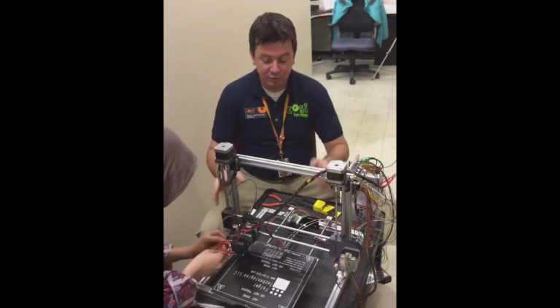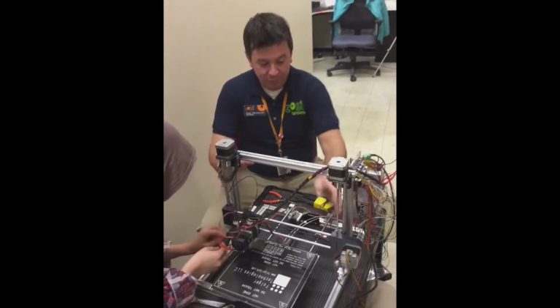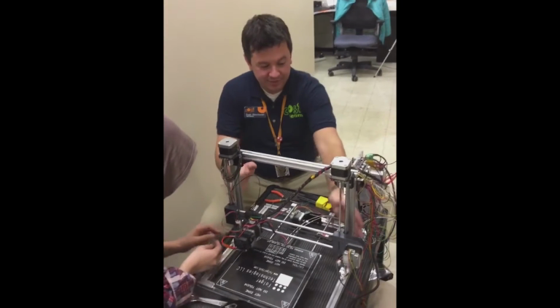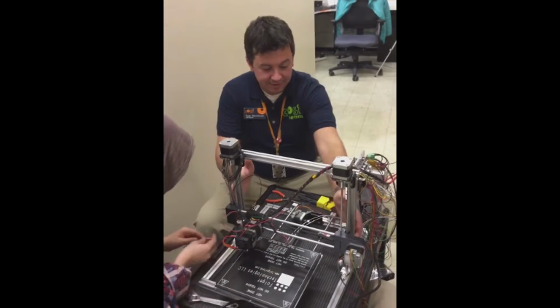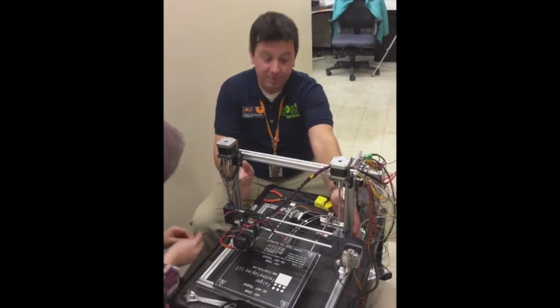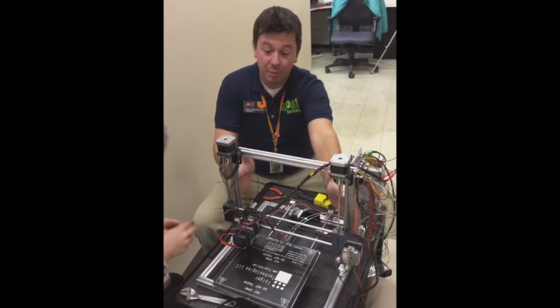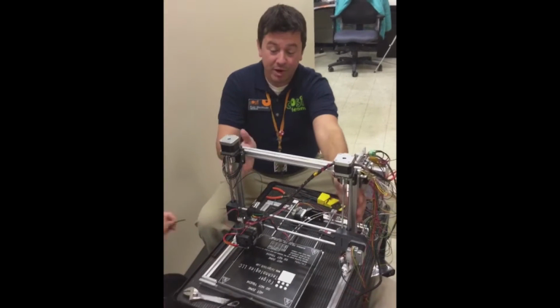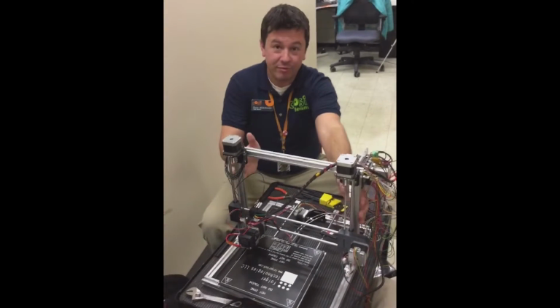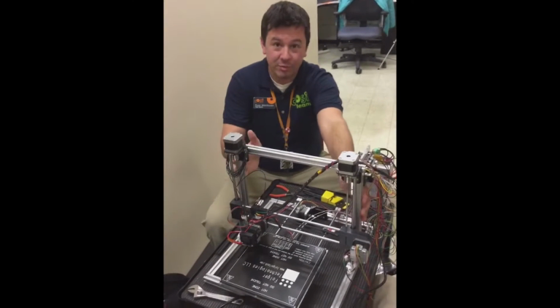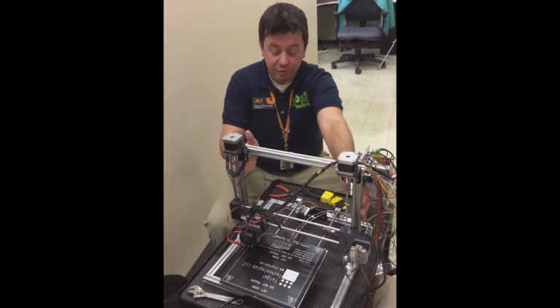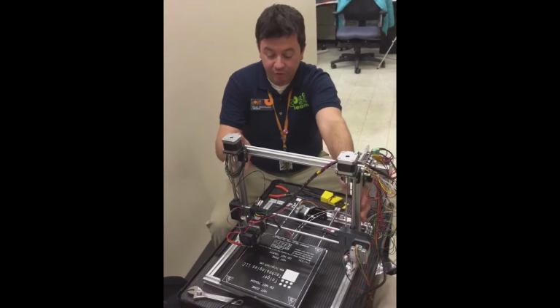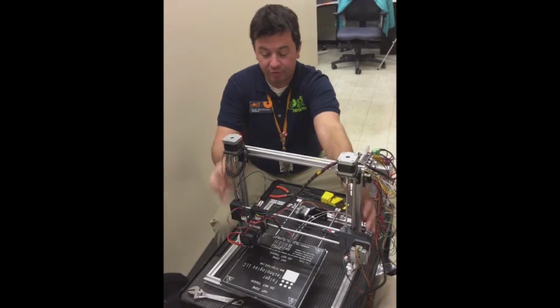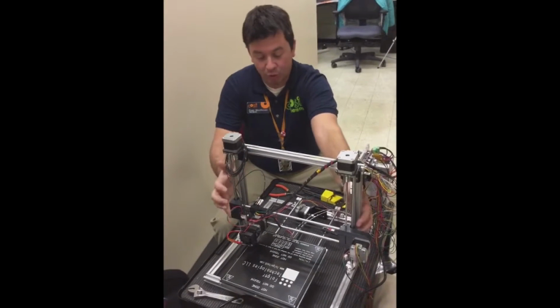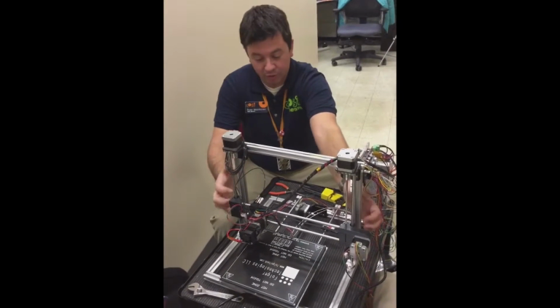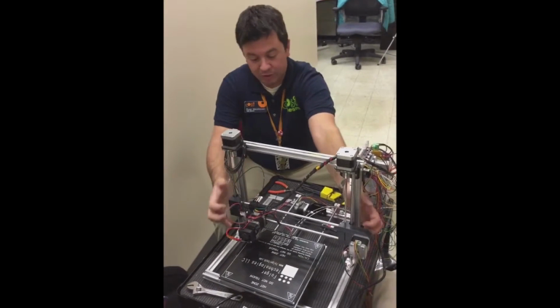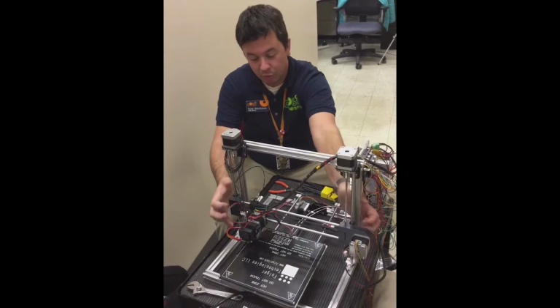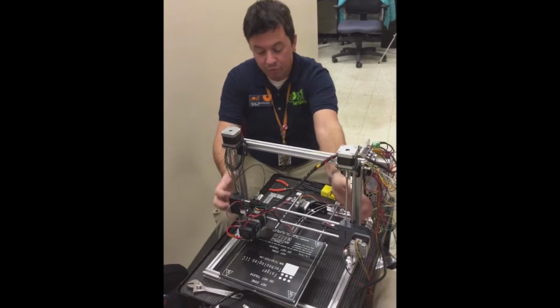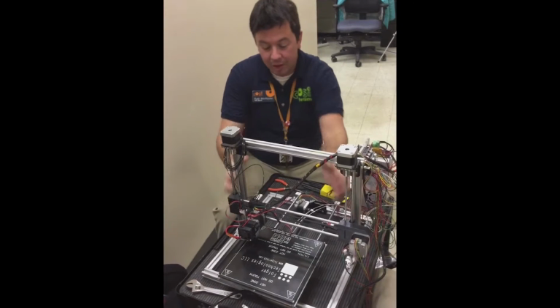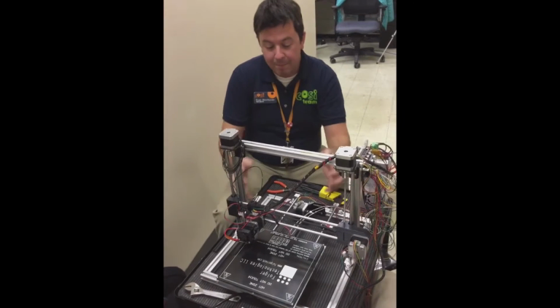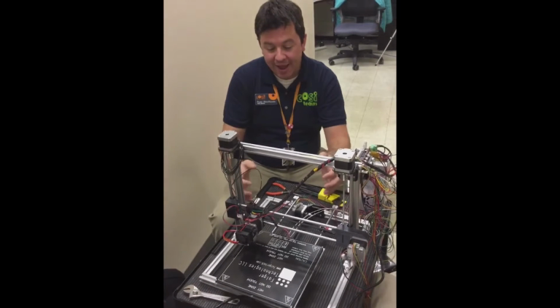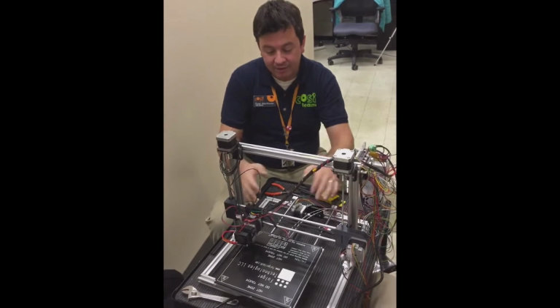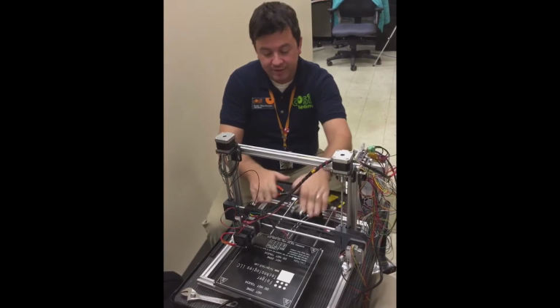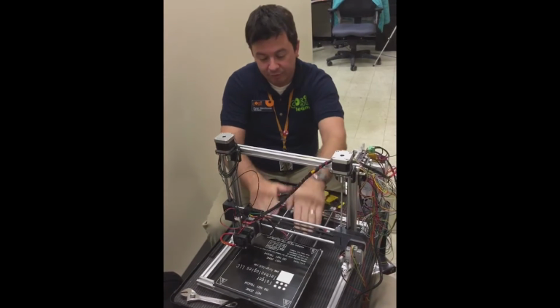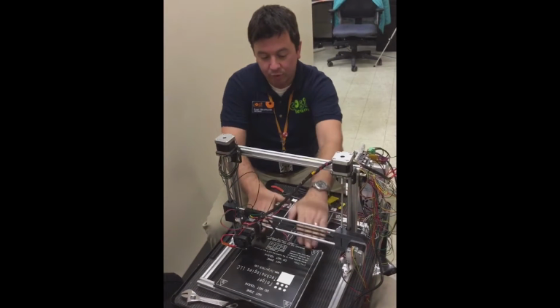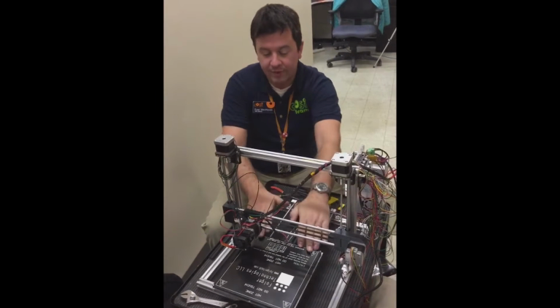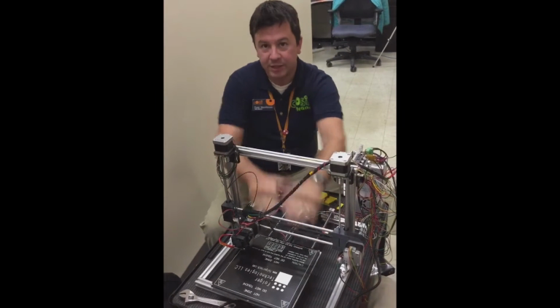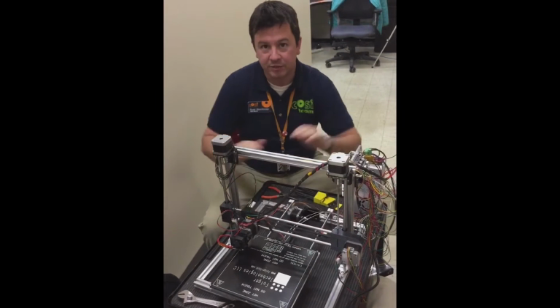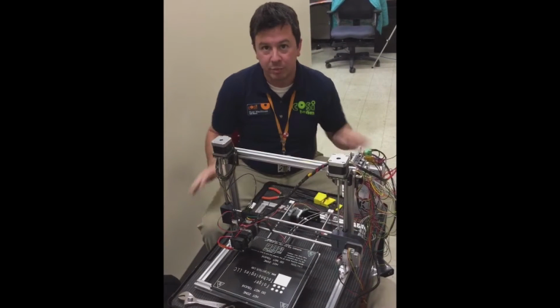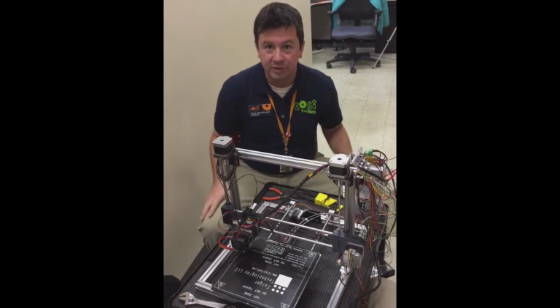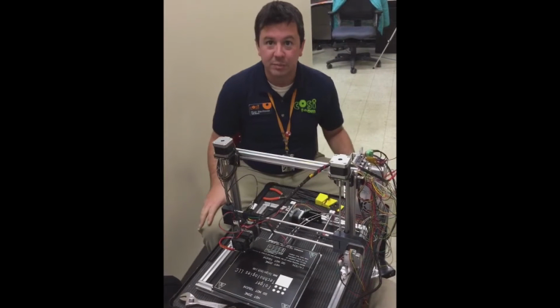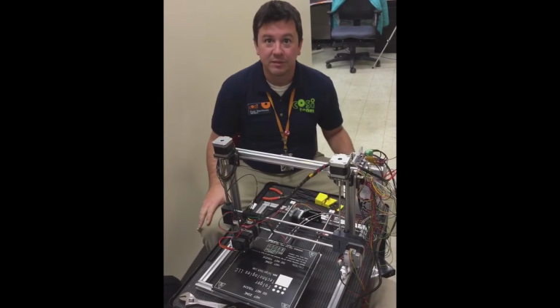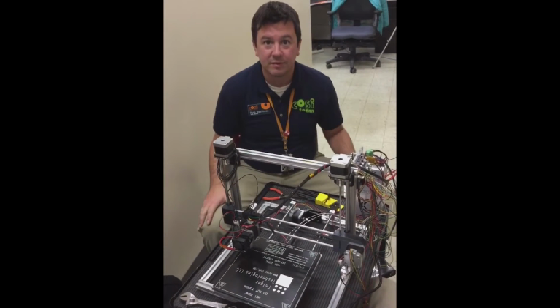So we placed this upright frame too far forward, so we're moving it back to take full advantage of our print space.